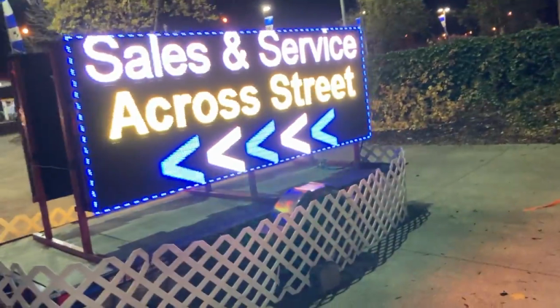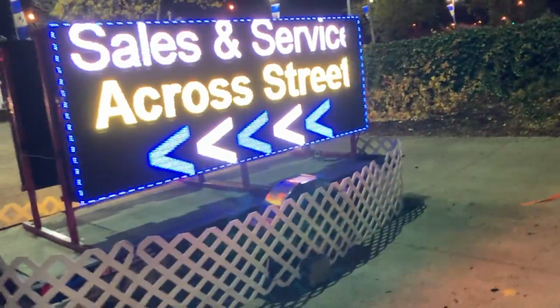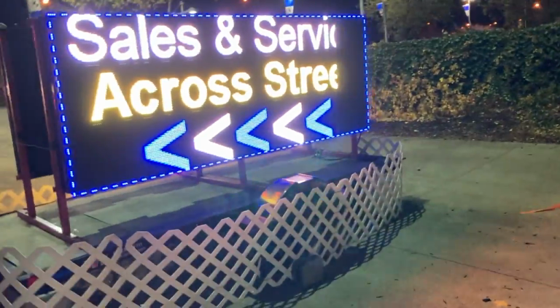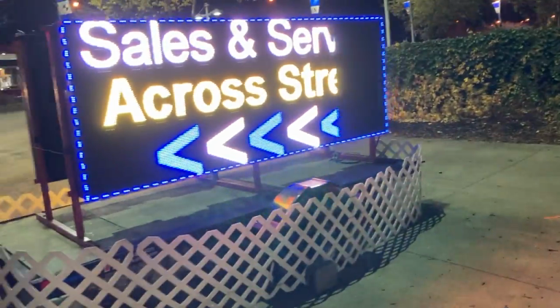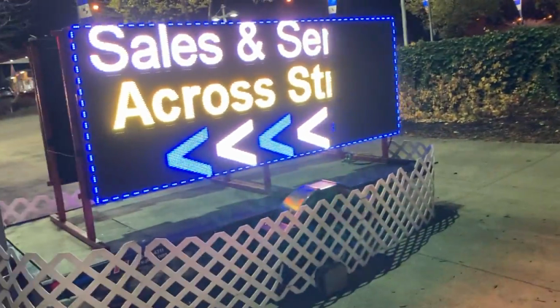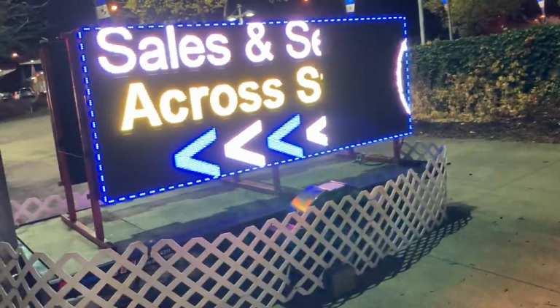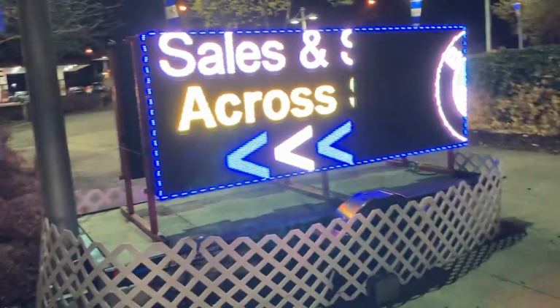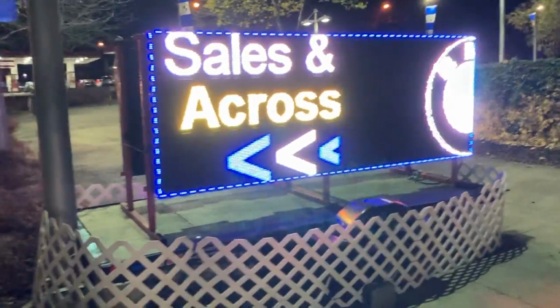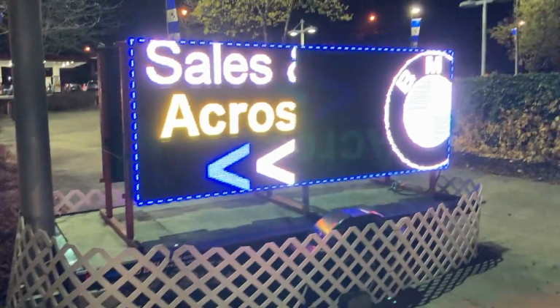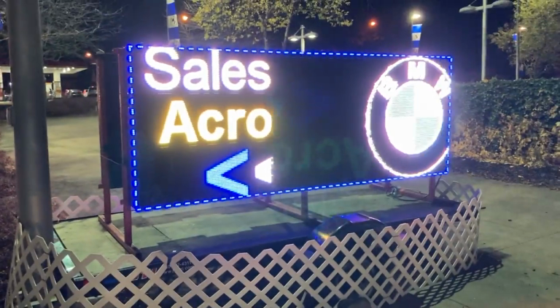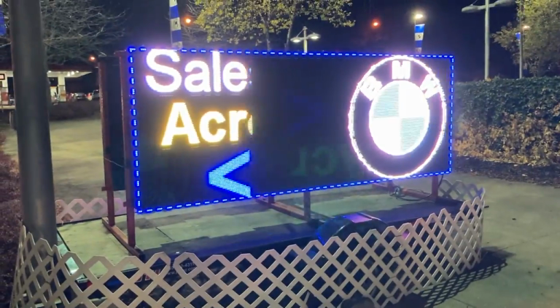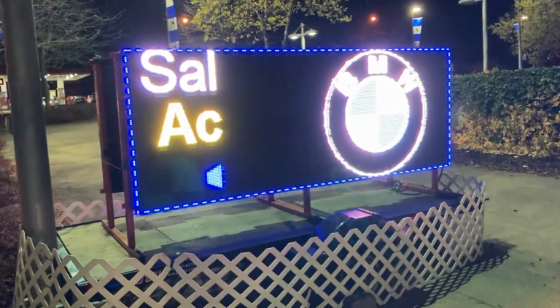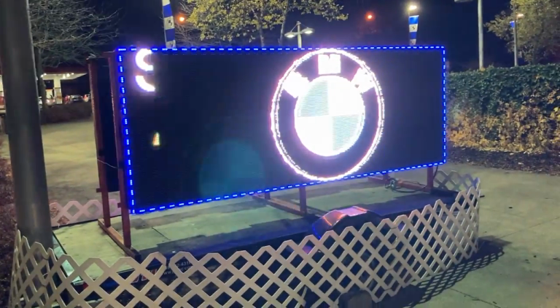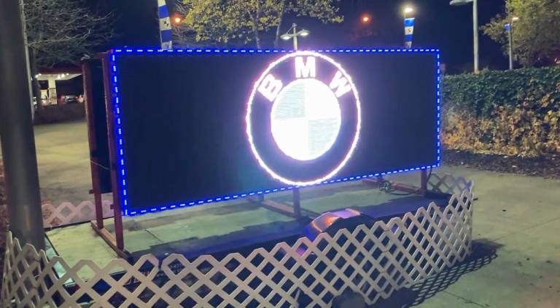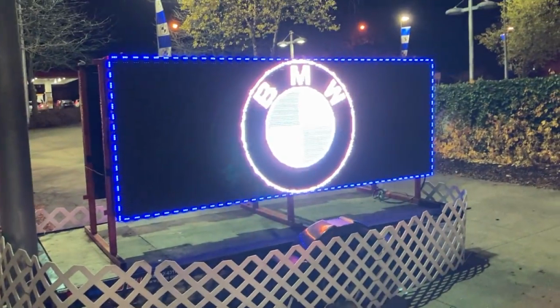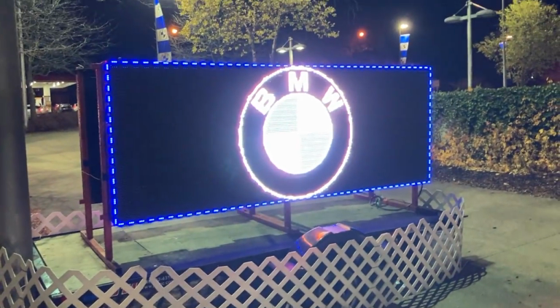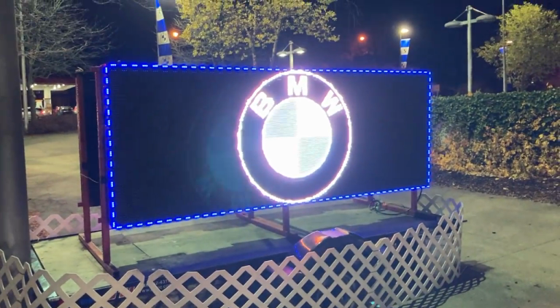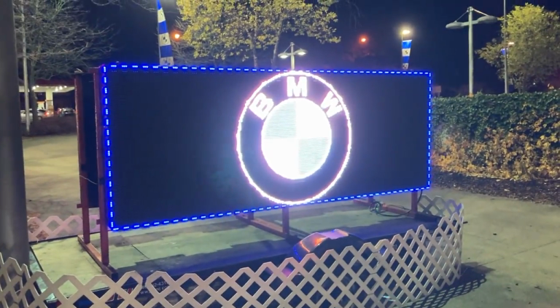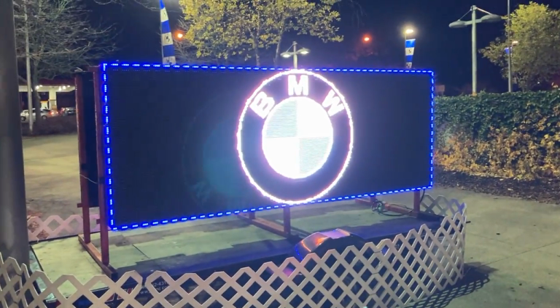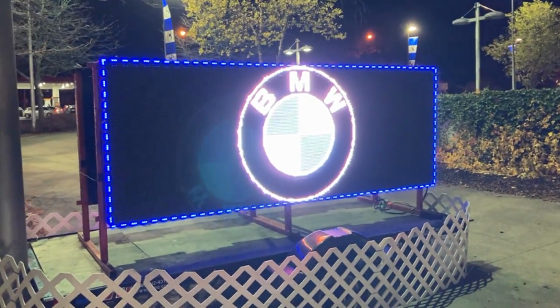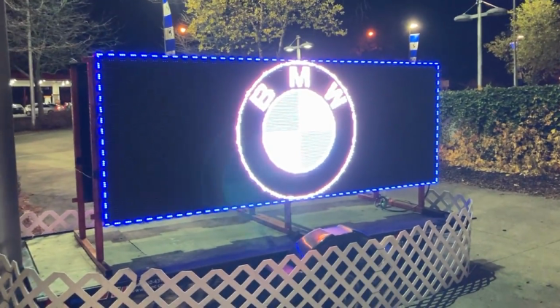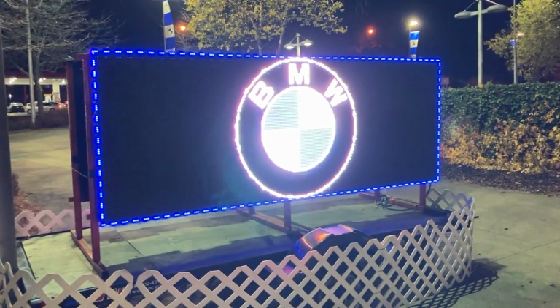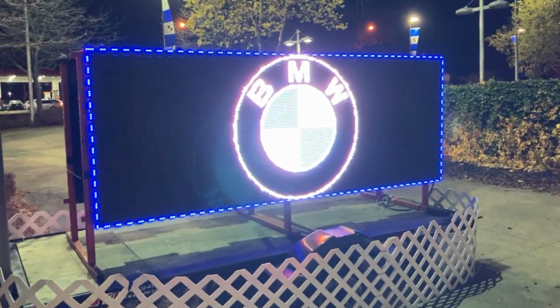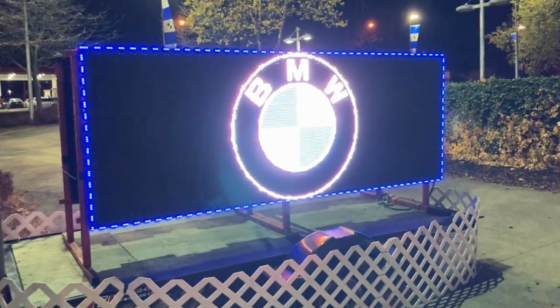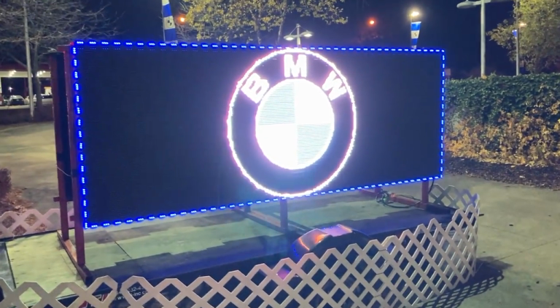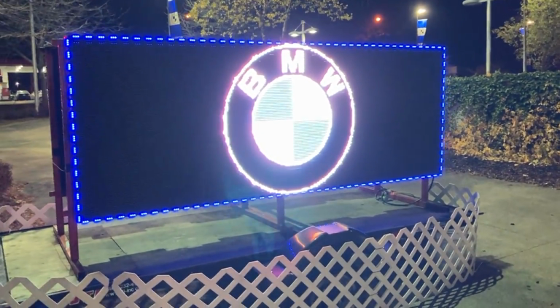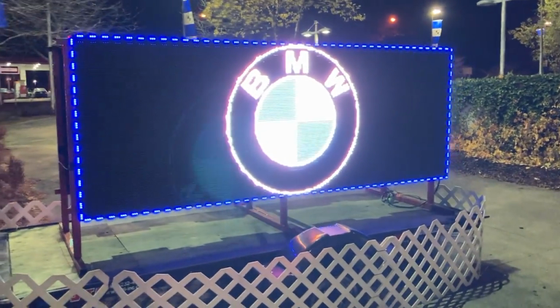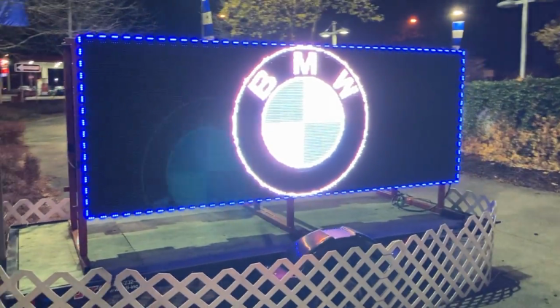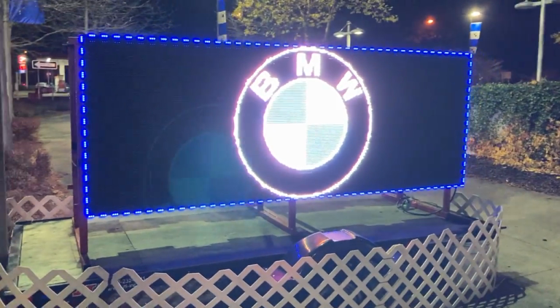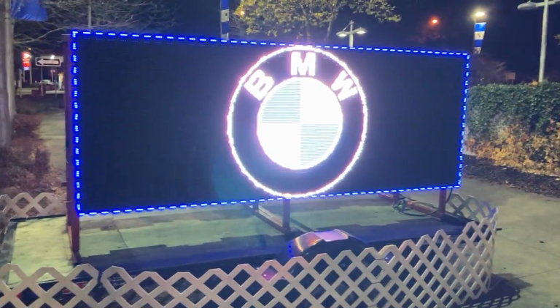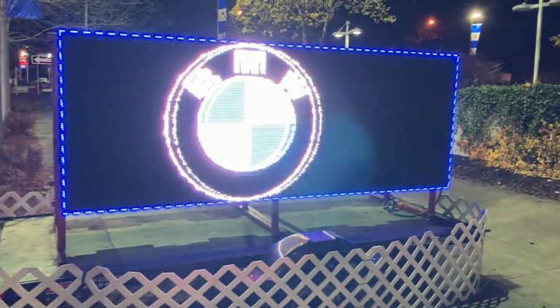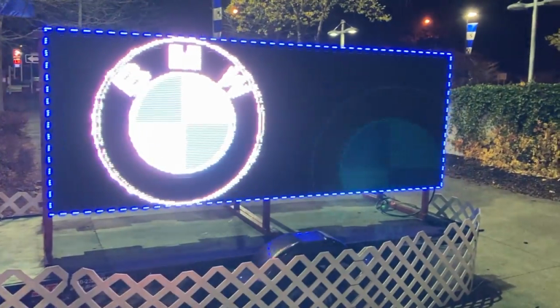LEDsigns.com — ends with a Z — 800-955-0505.